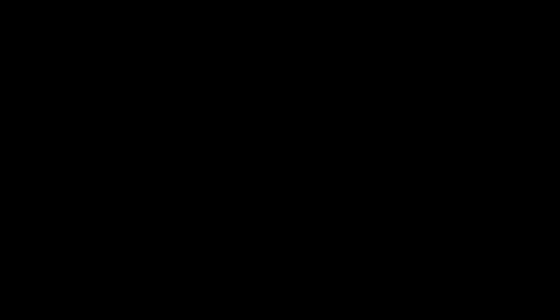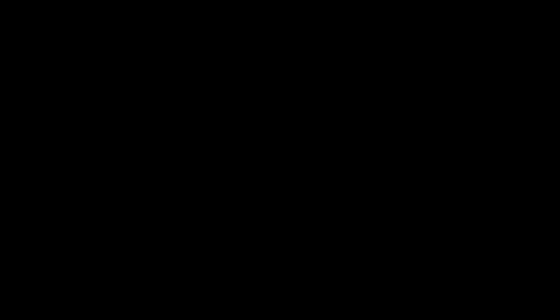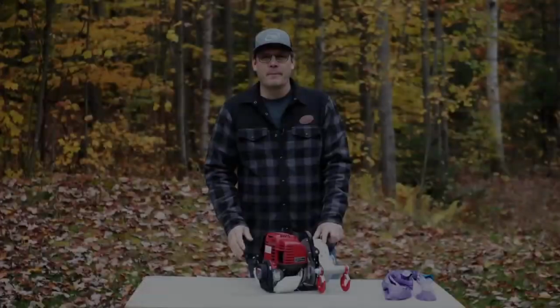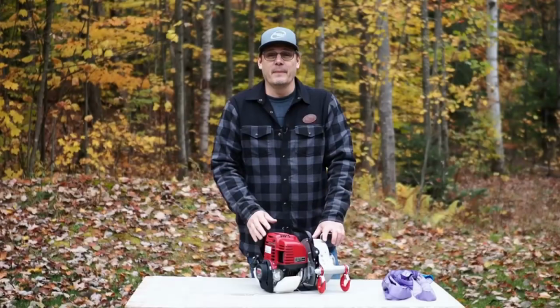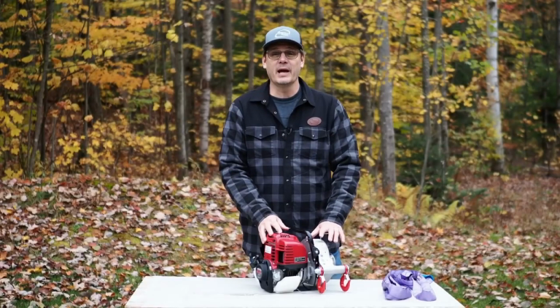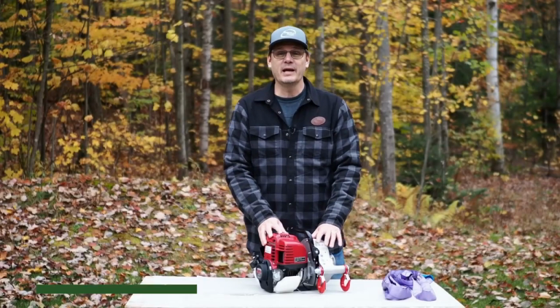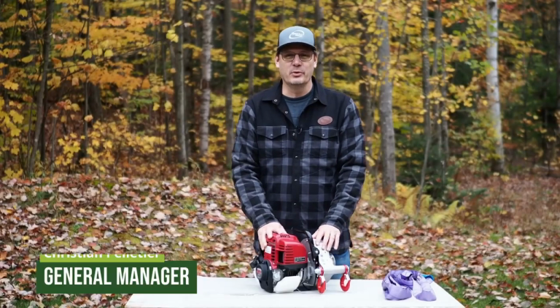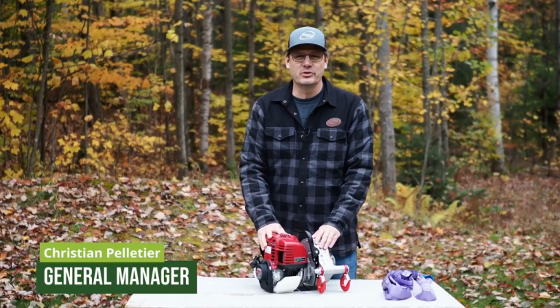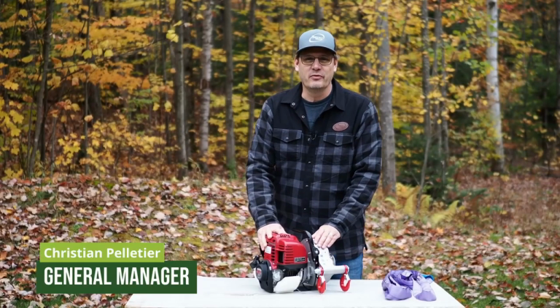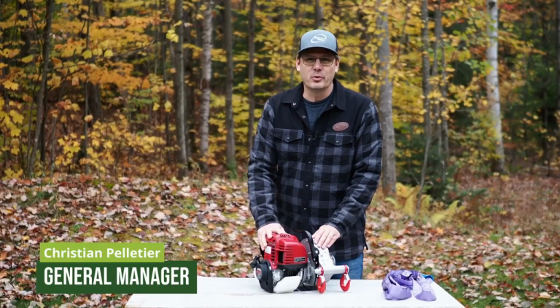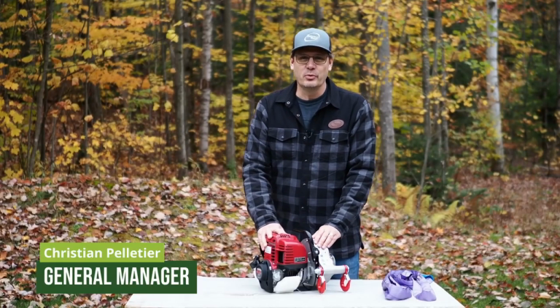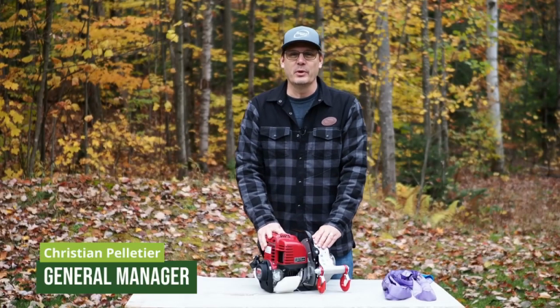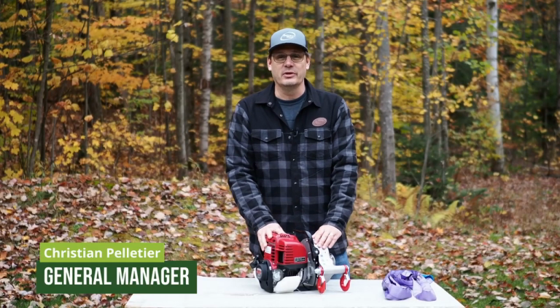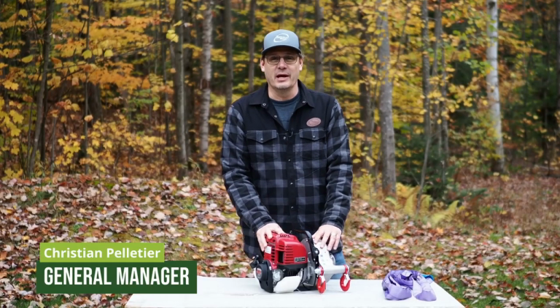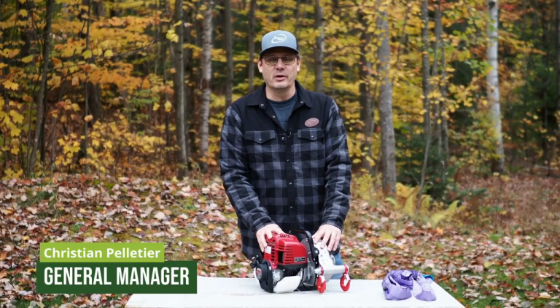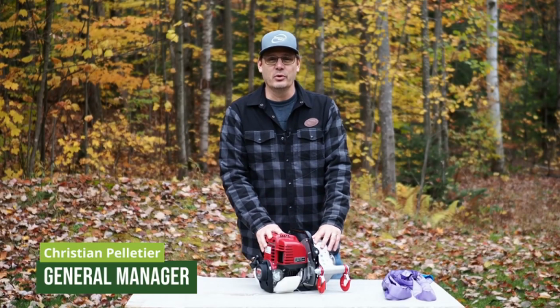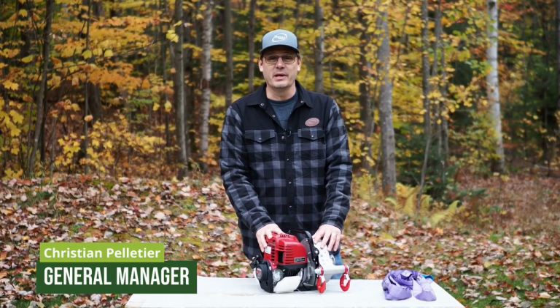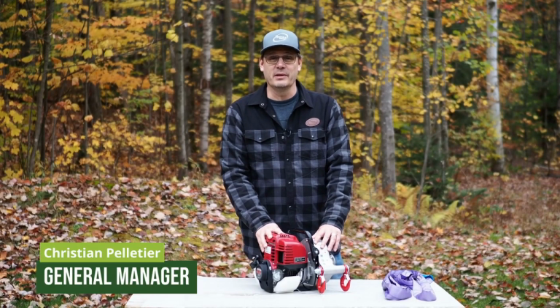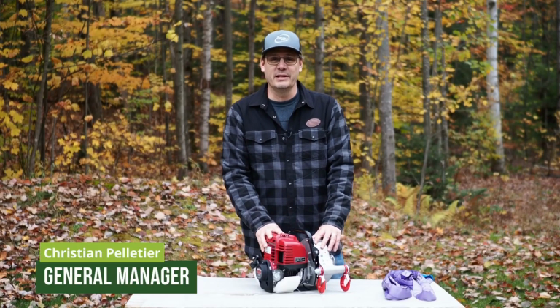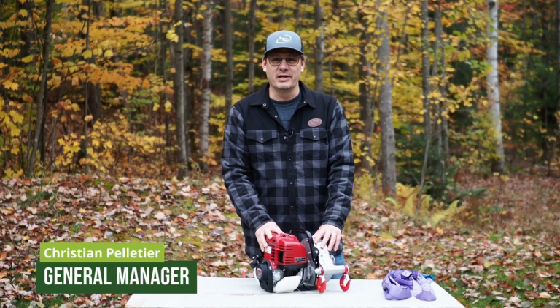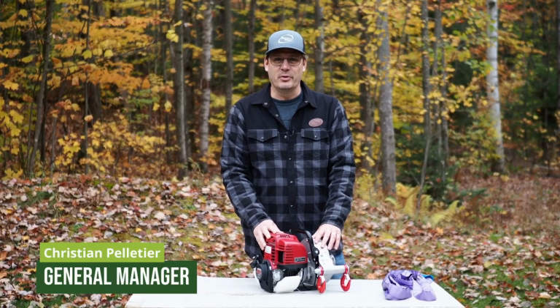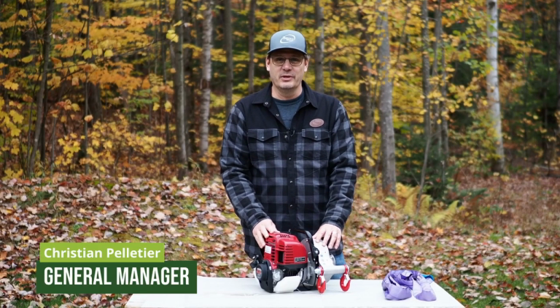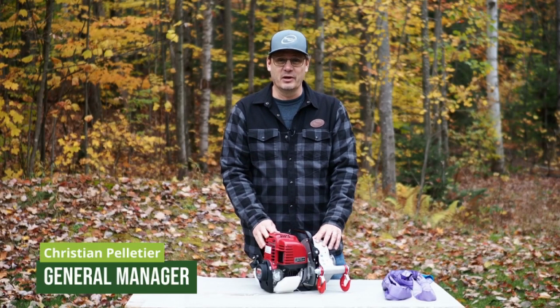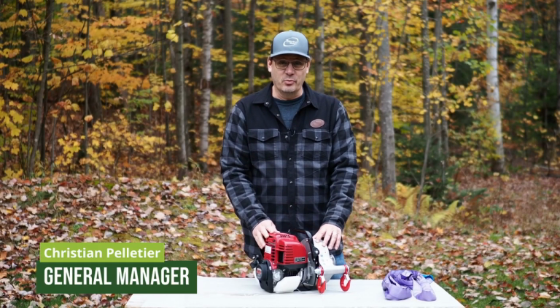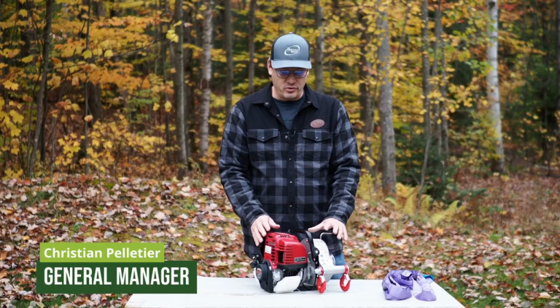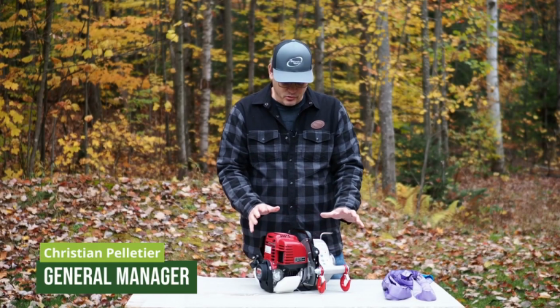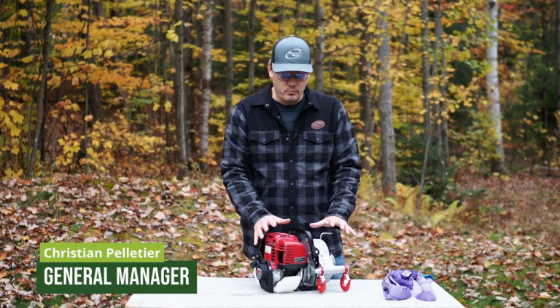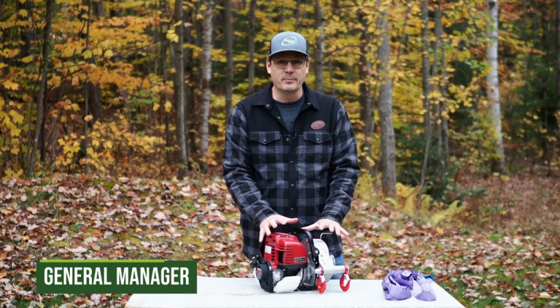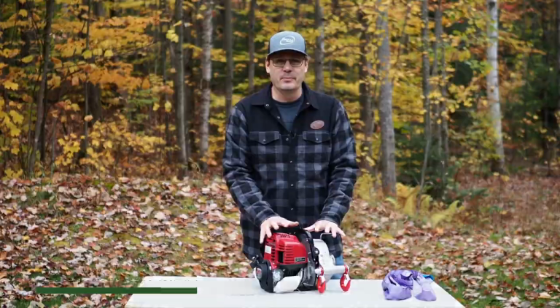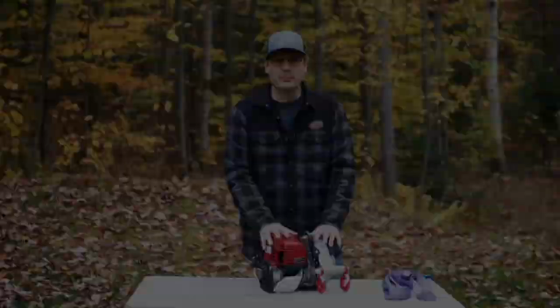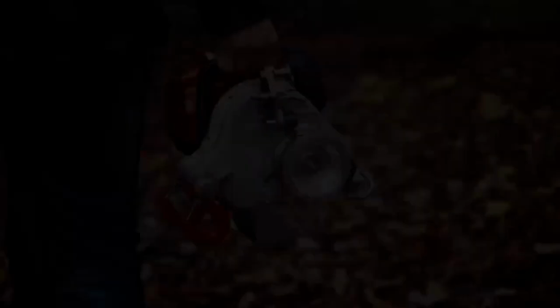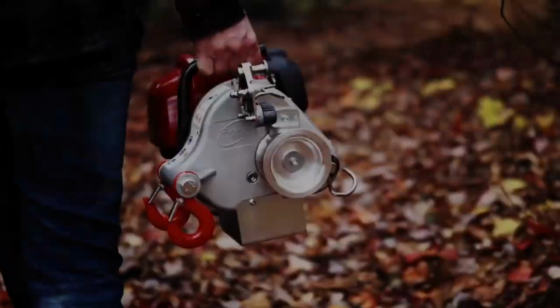Hello, I'm Christian Pelletier from Portable Winch. Today I'm going to tell you about the PCW 3000 winch.